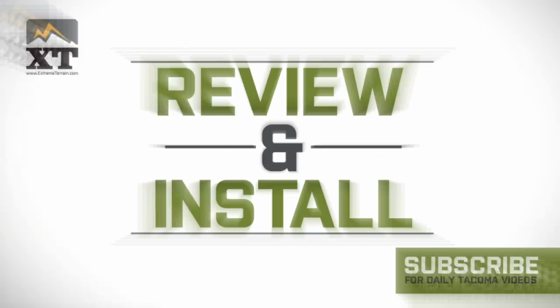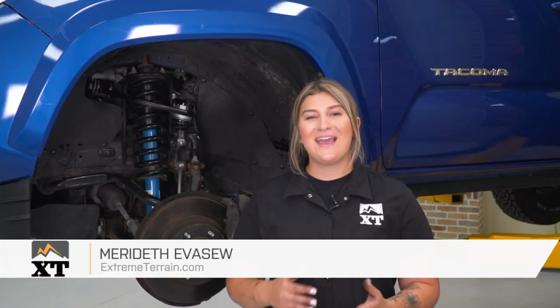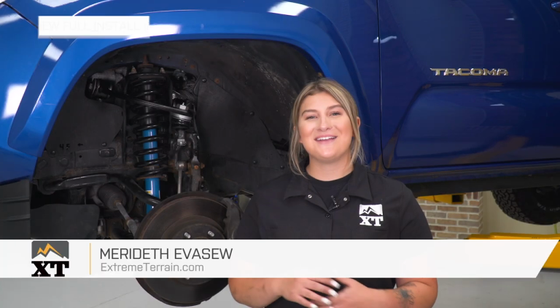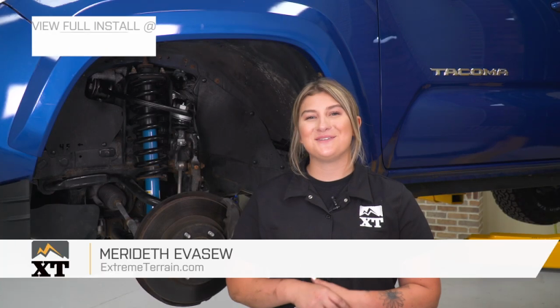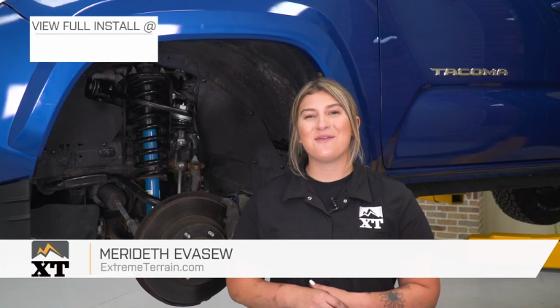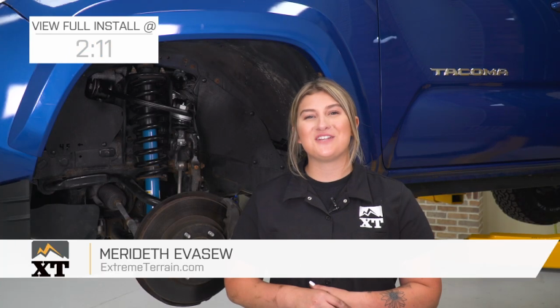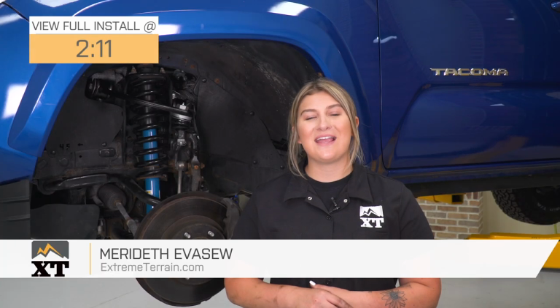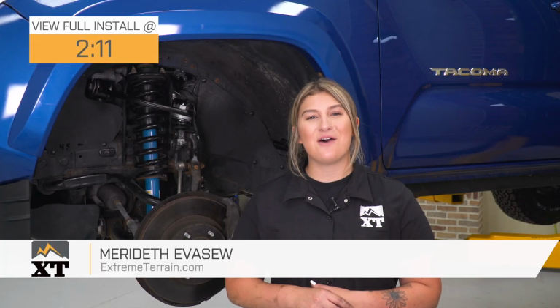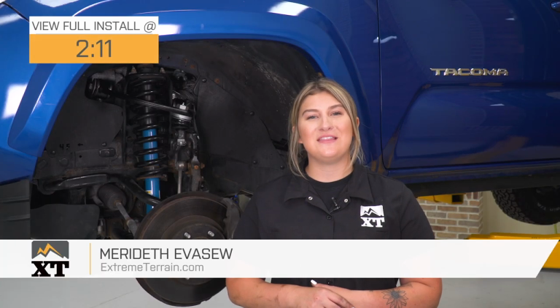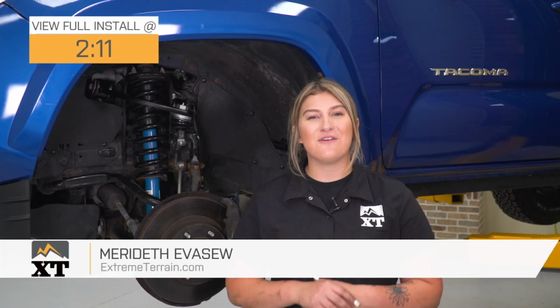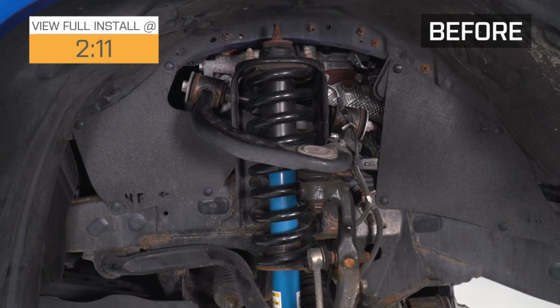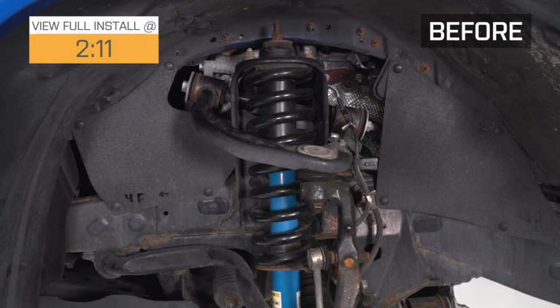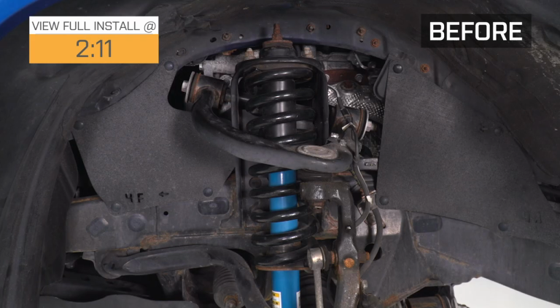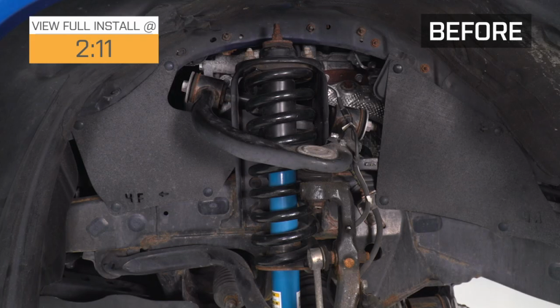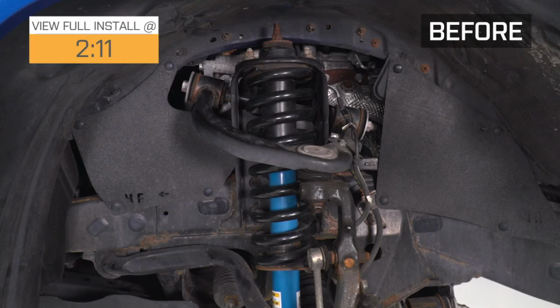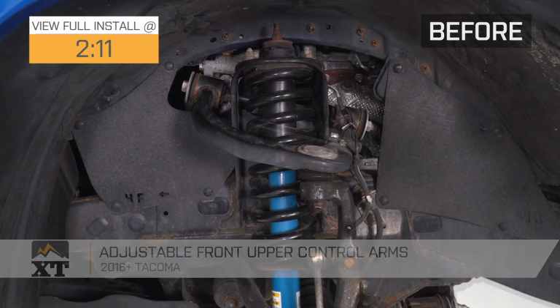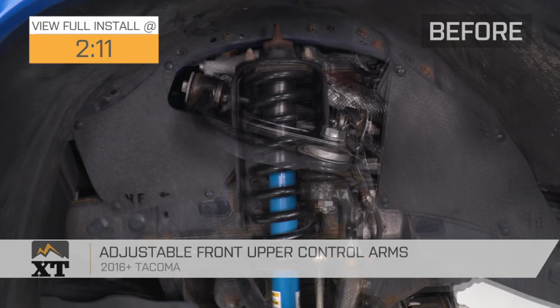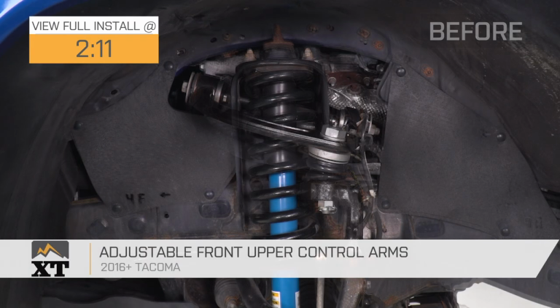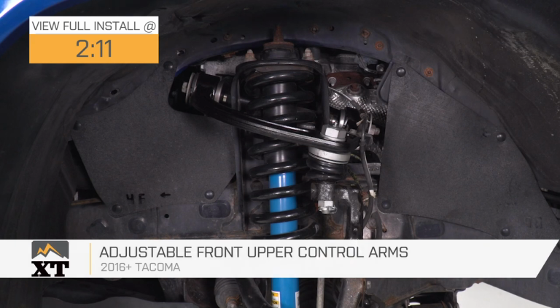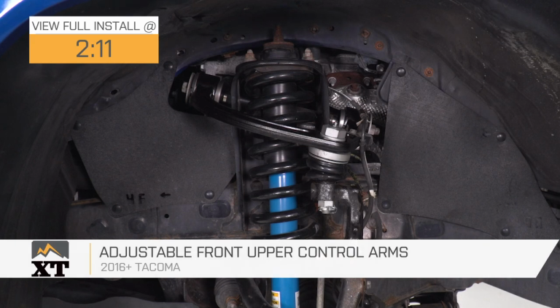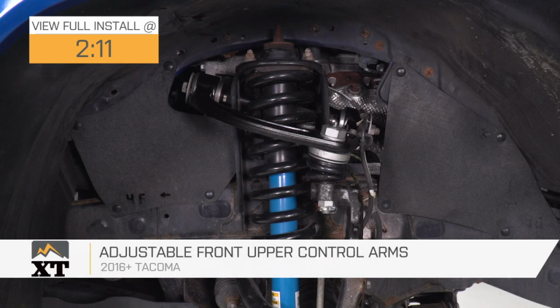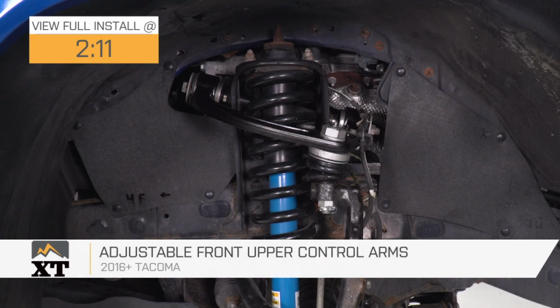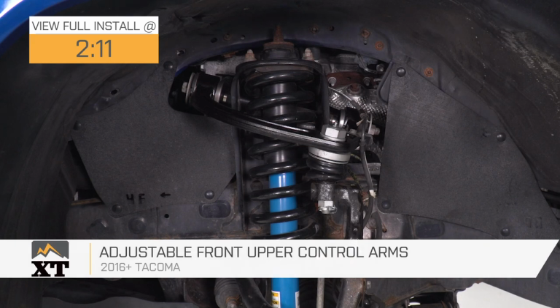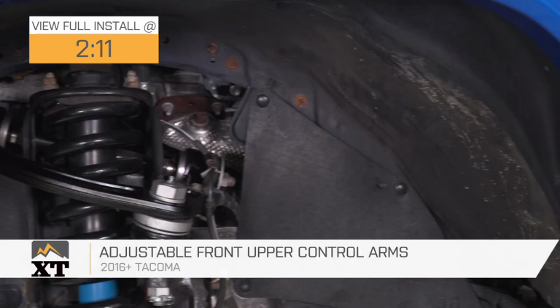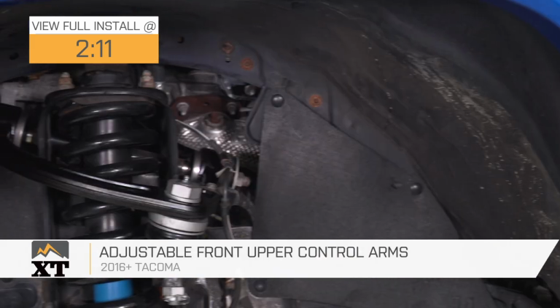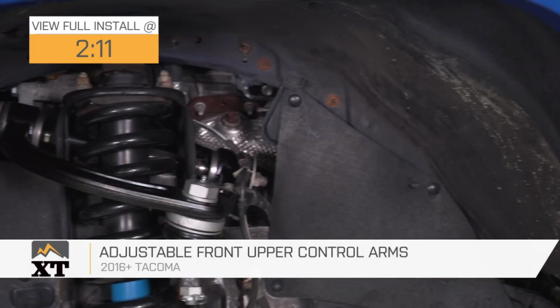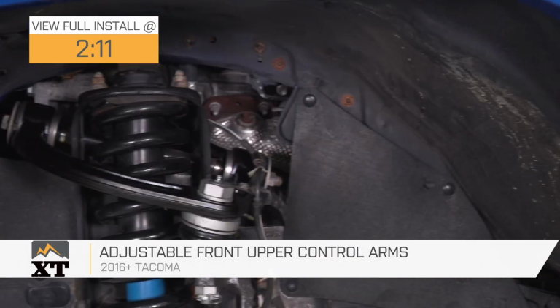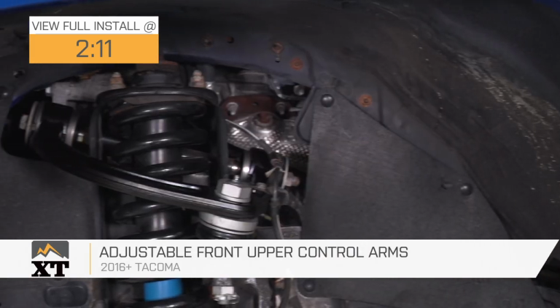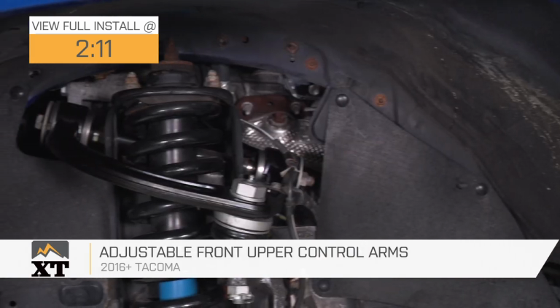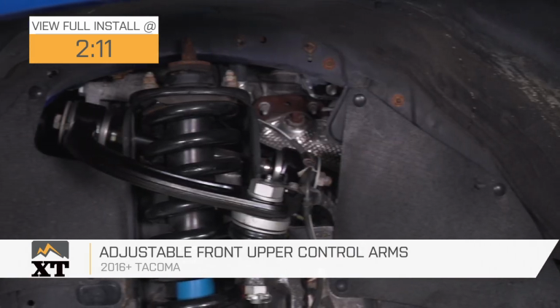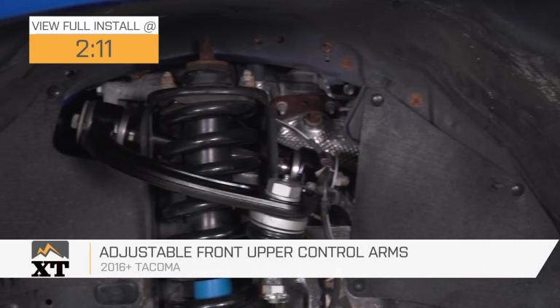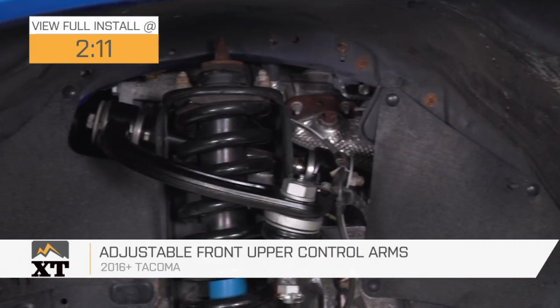Hey guys, so today we're checking out the adjustable front upper control arms fitting all 2016 and newer Toyota Tacomas.